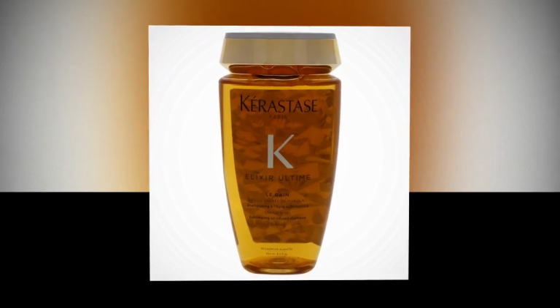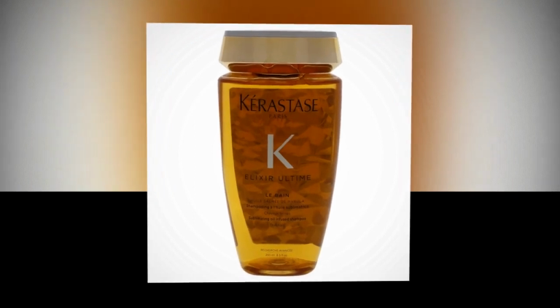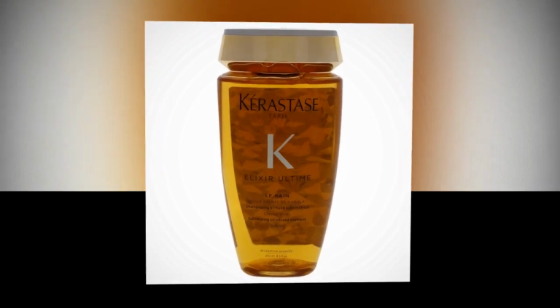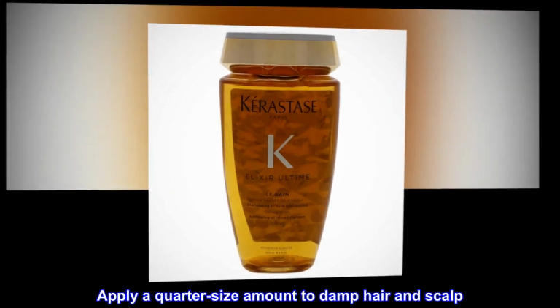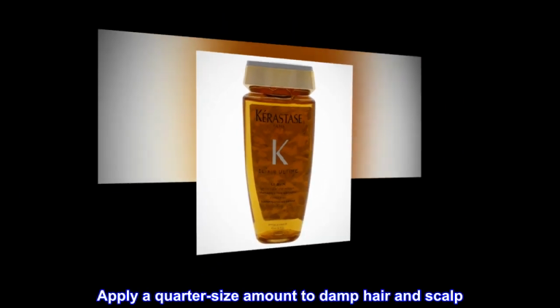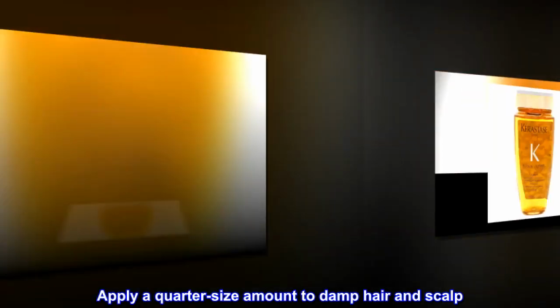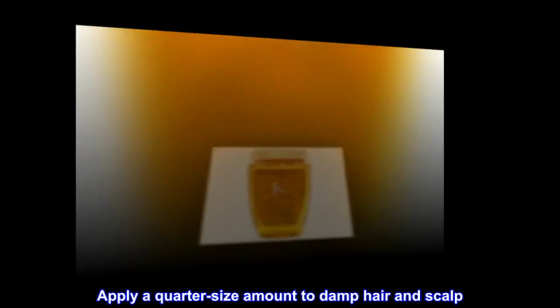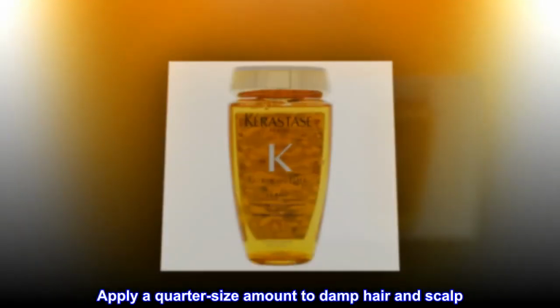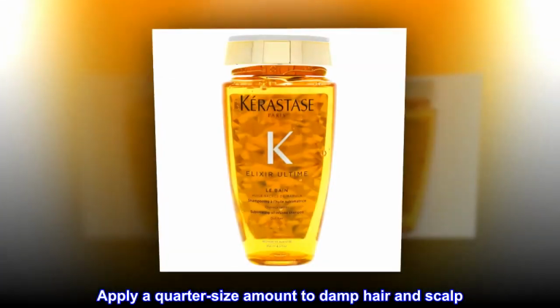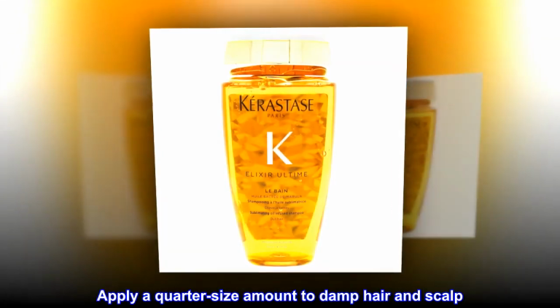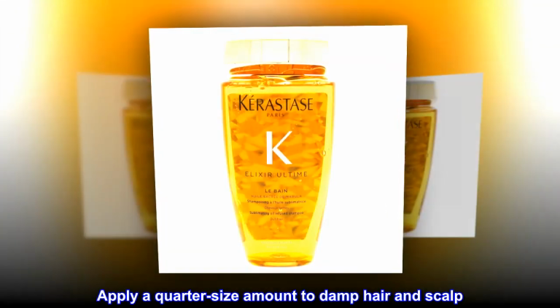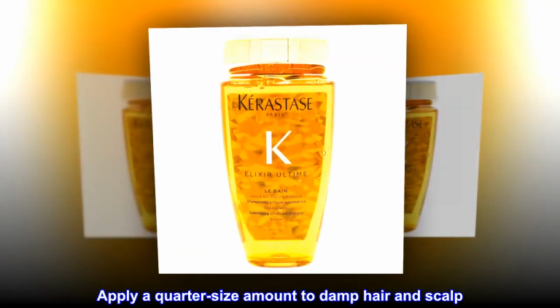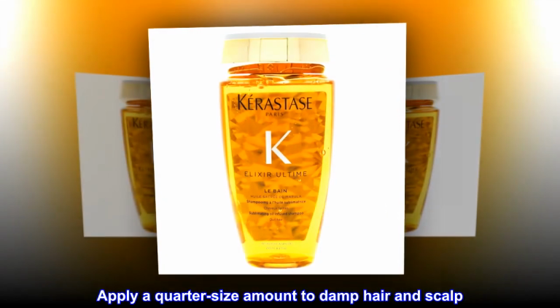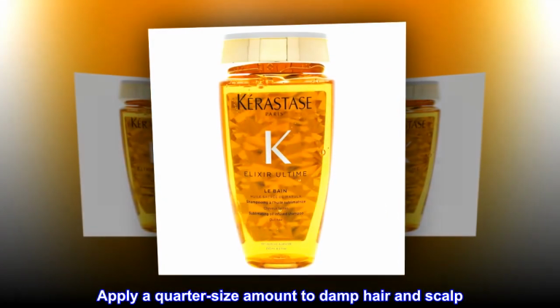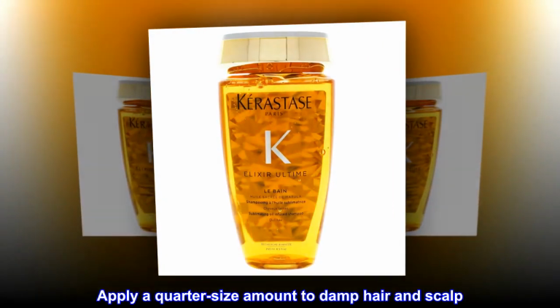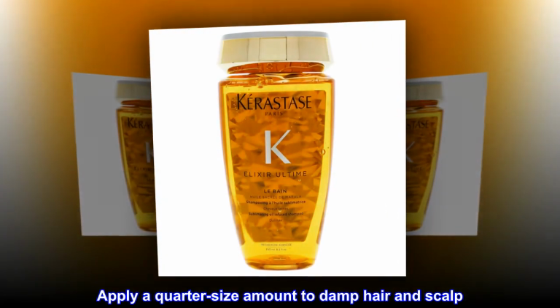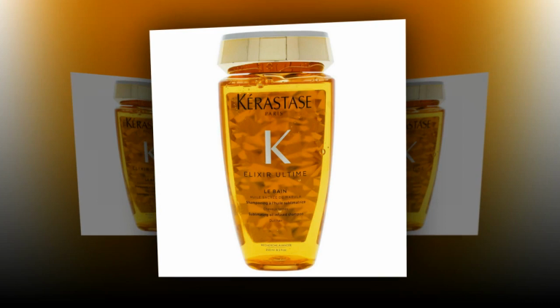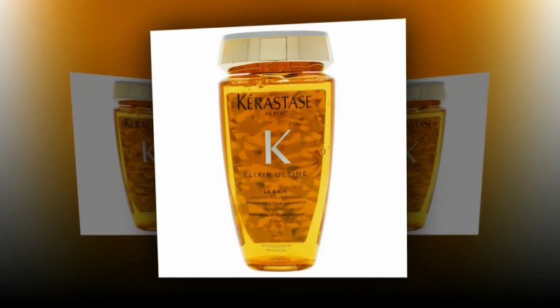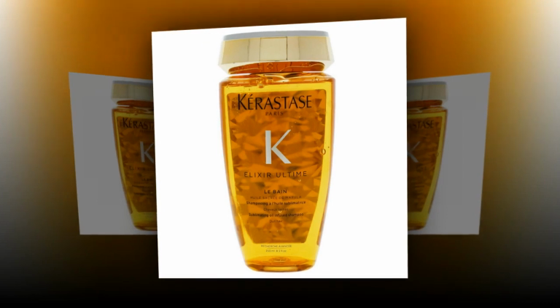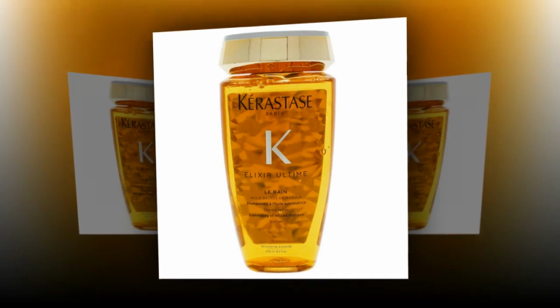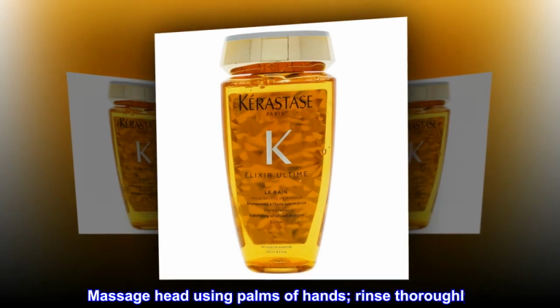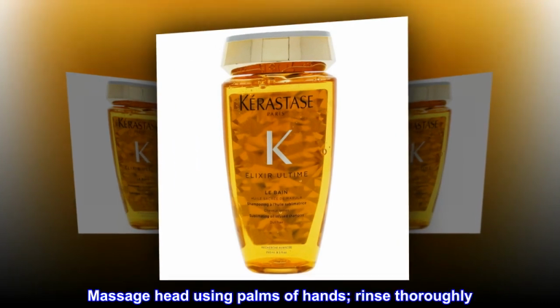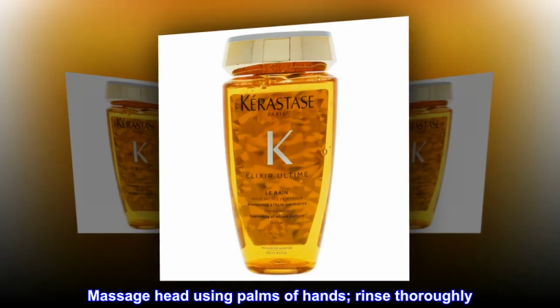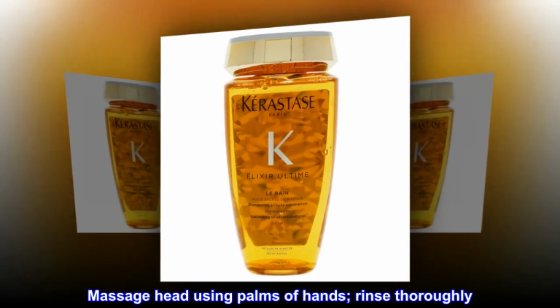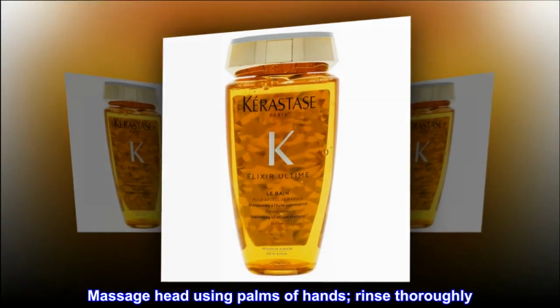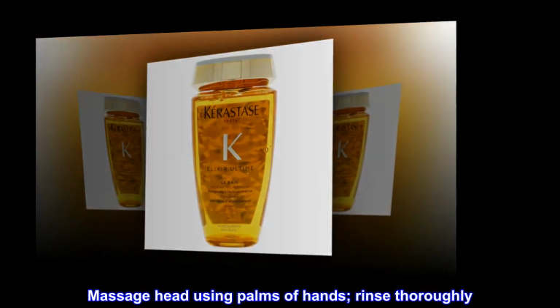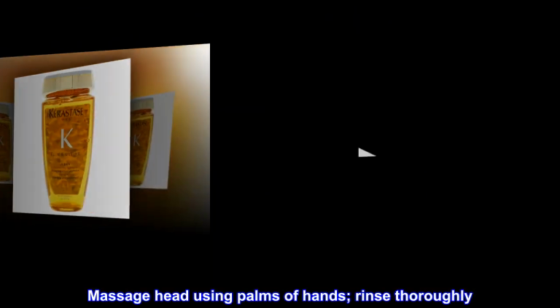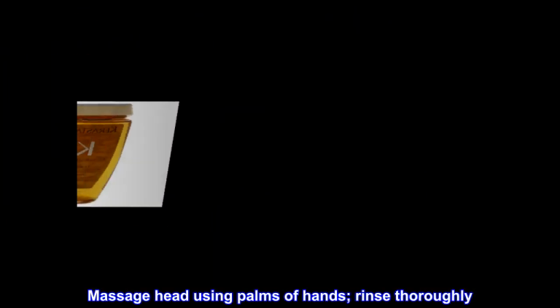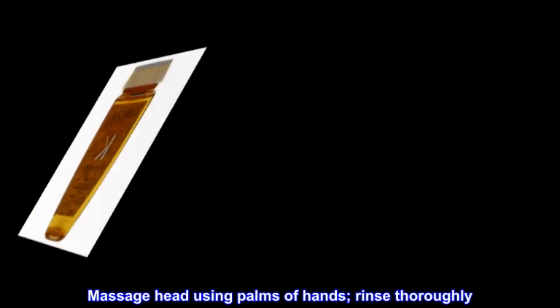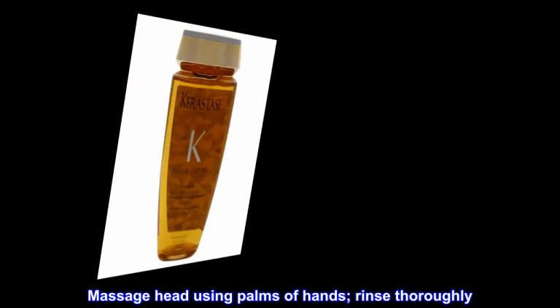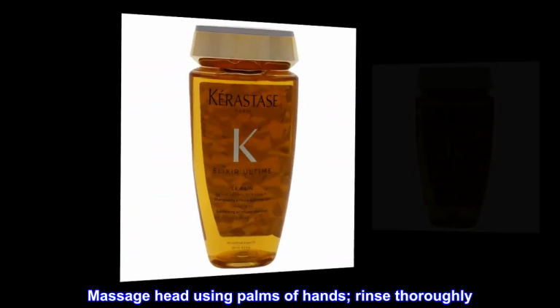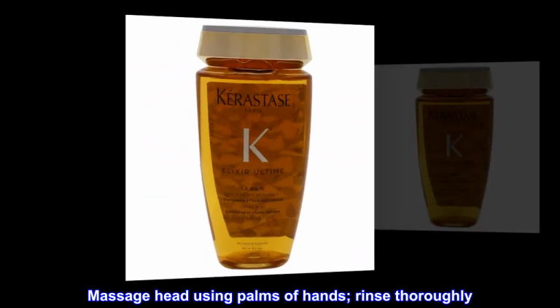Apply a quarter-size amount to damp hair and scalp. Massage head using palms of hands, then rinse thoroughly.